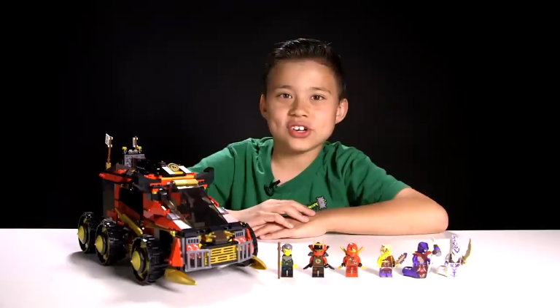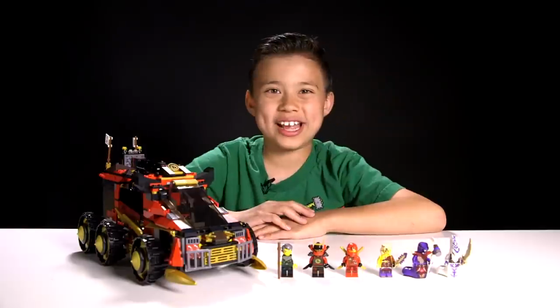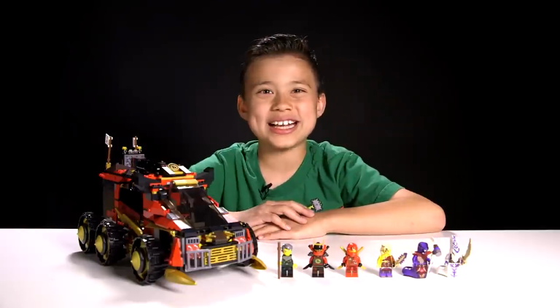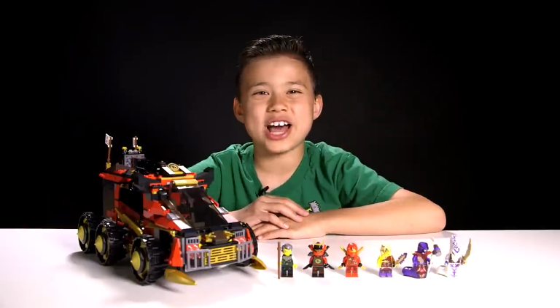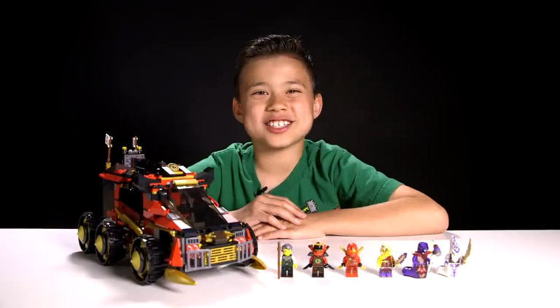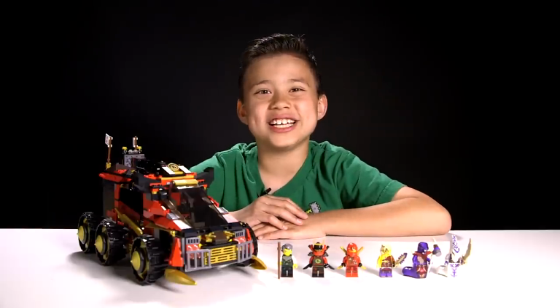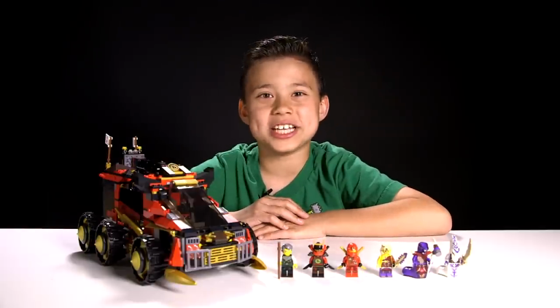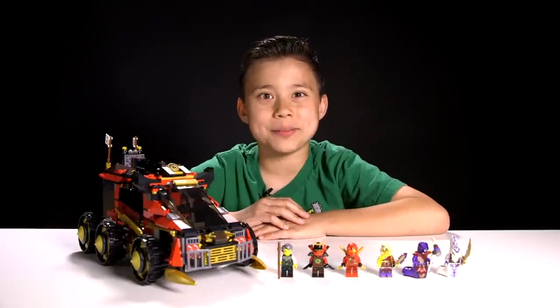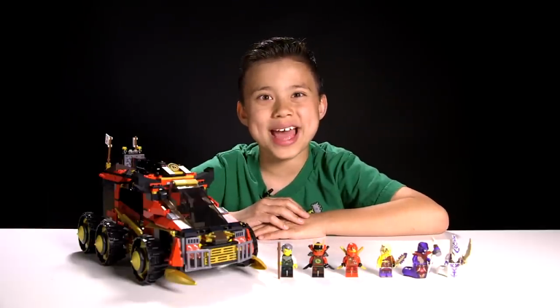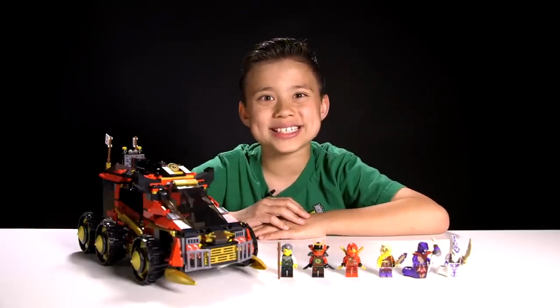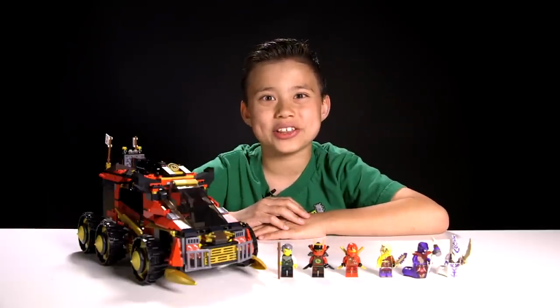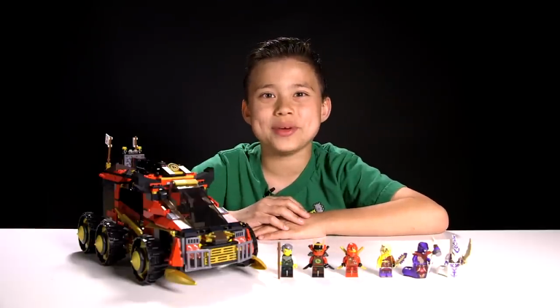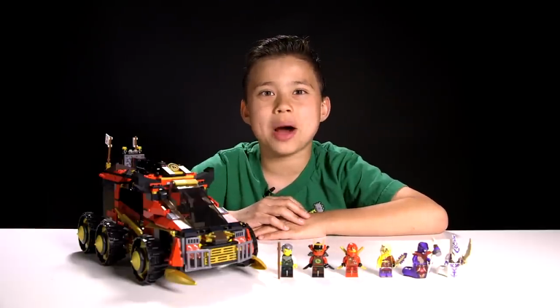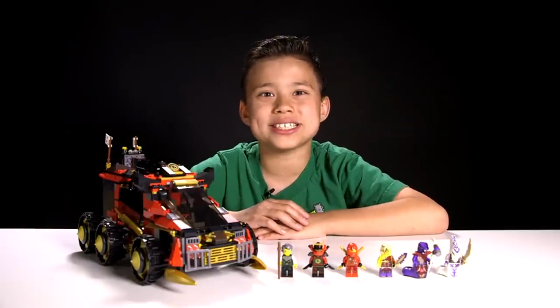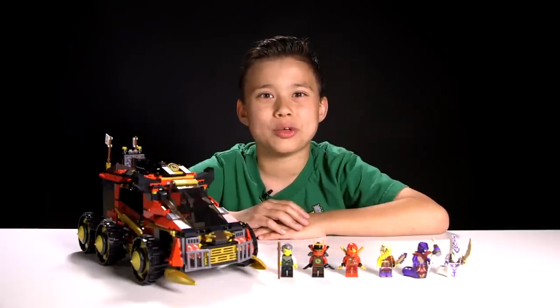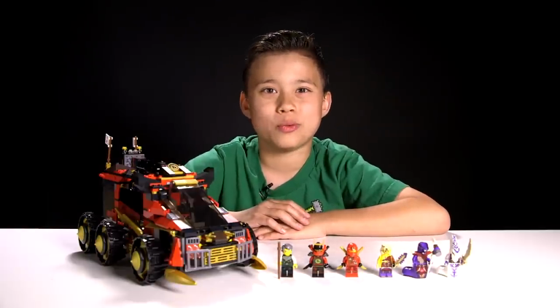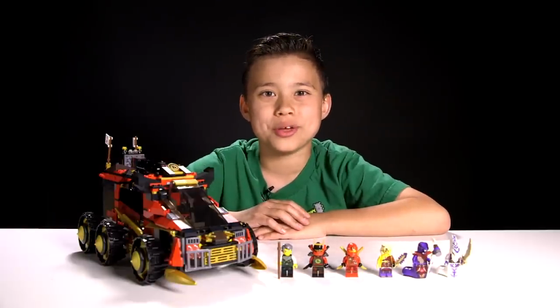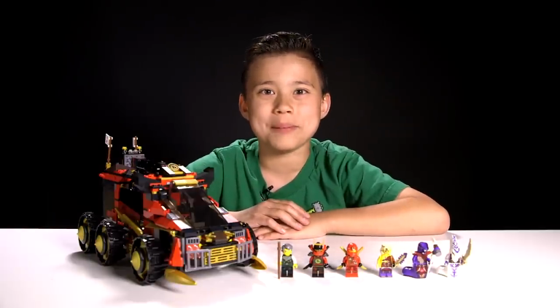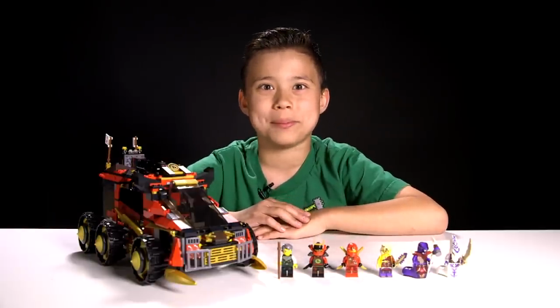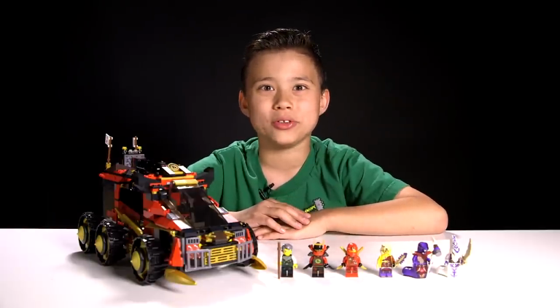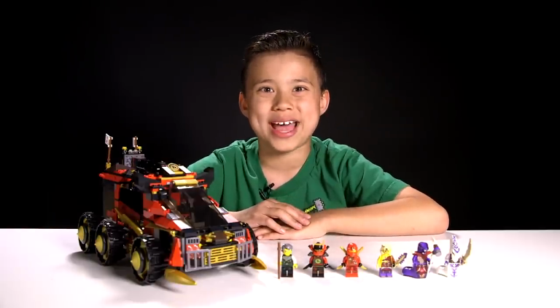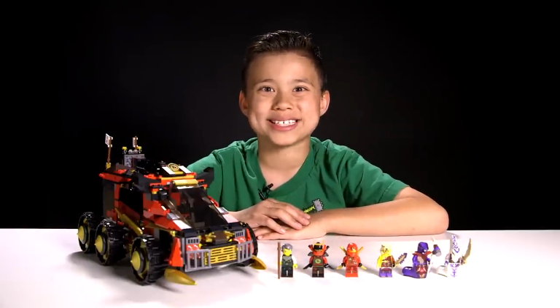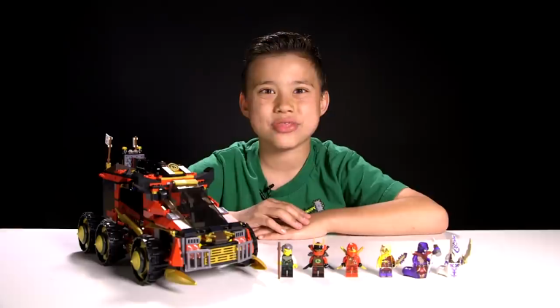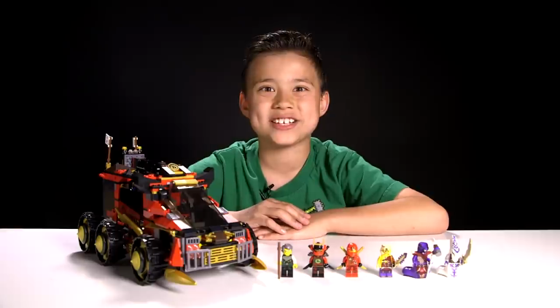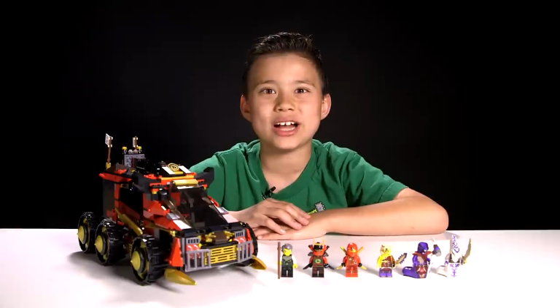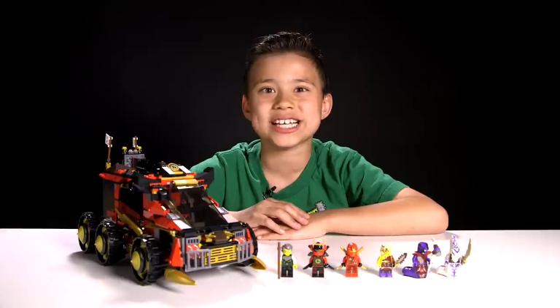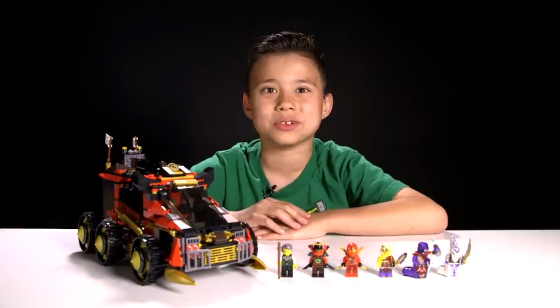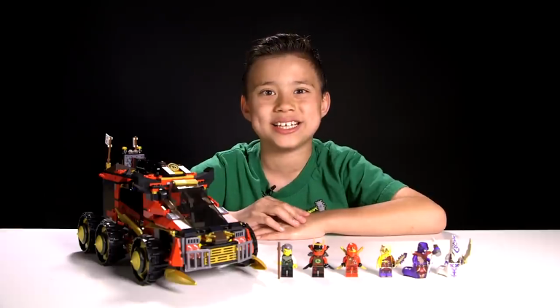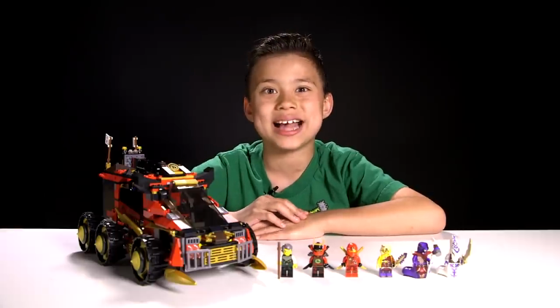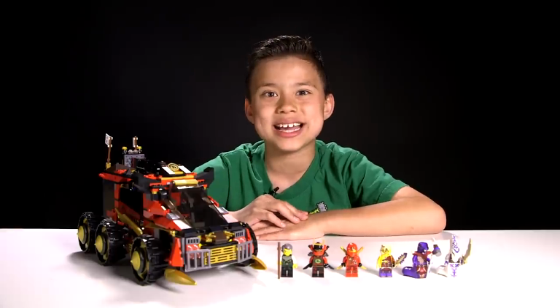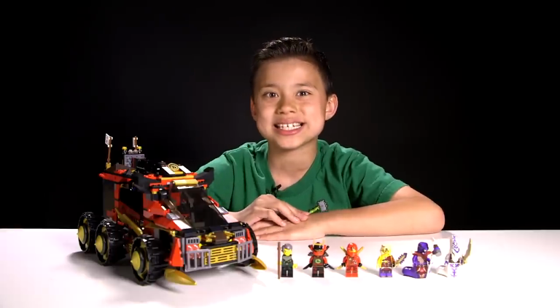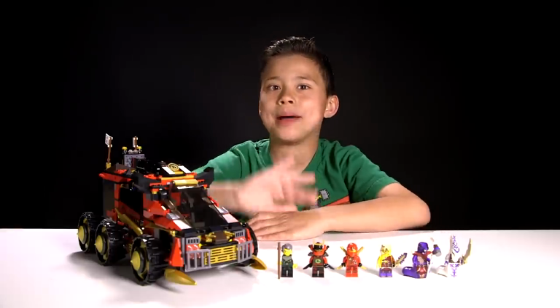Okay guys, so that was the Ninja DBX. Leave me a comment telling me what you want me to build next. Thanks for watching, and we'll see you guys next time.